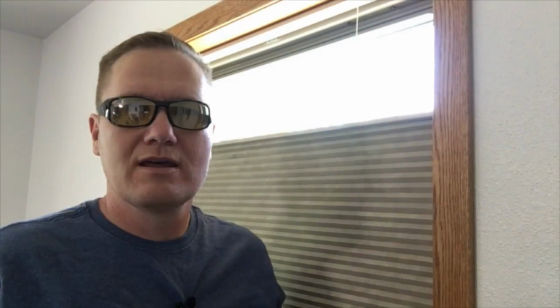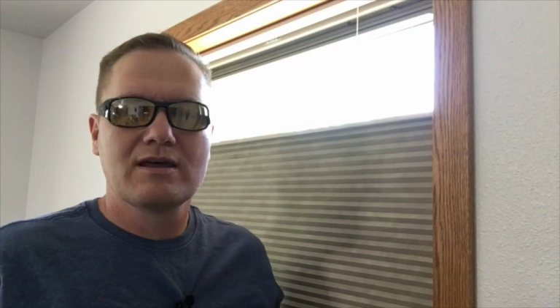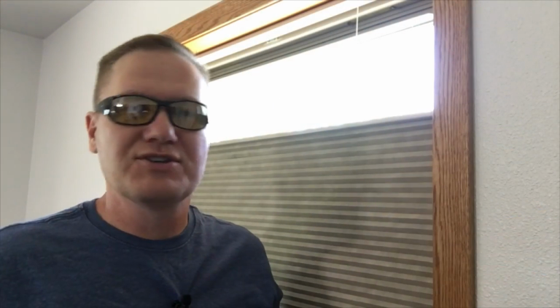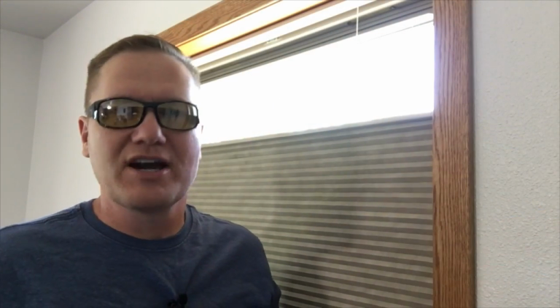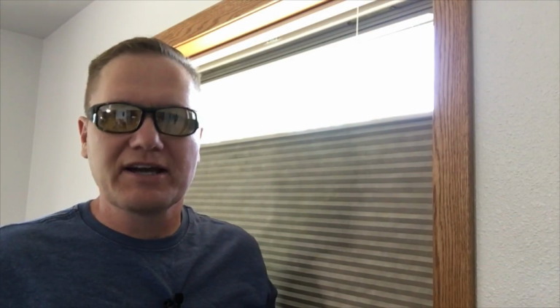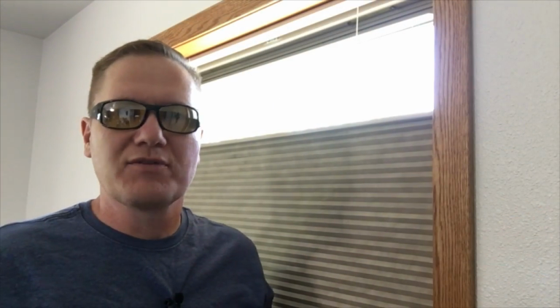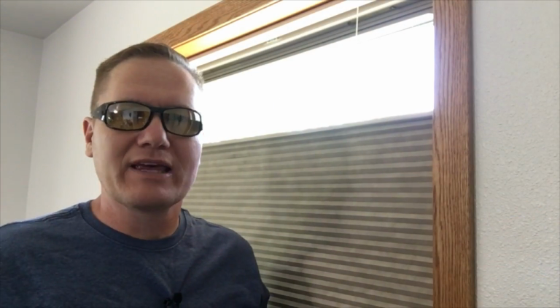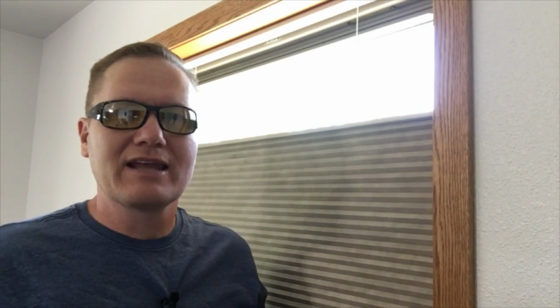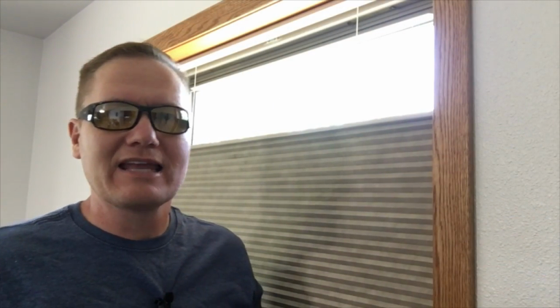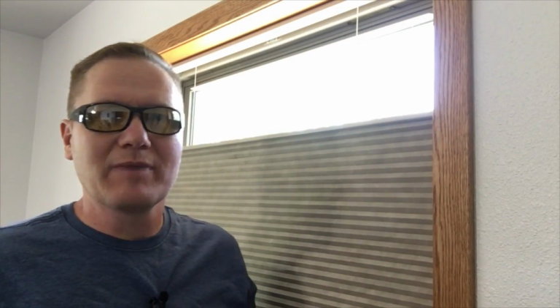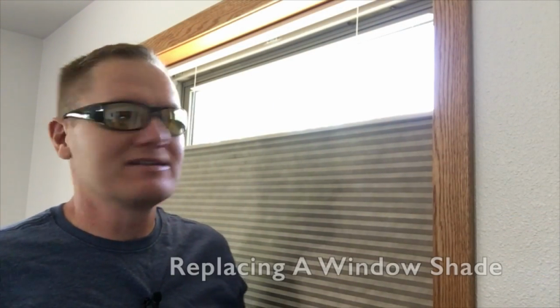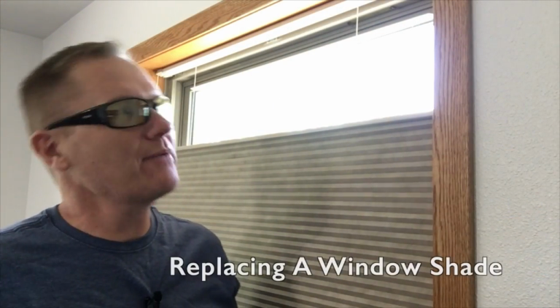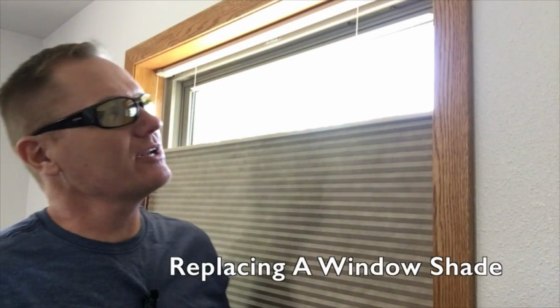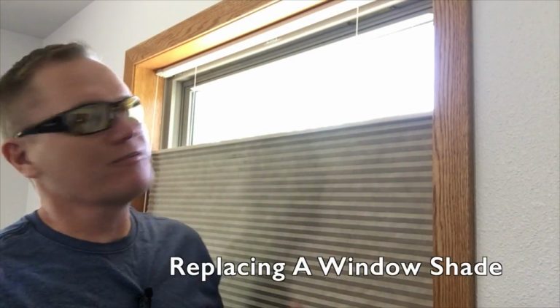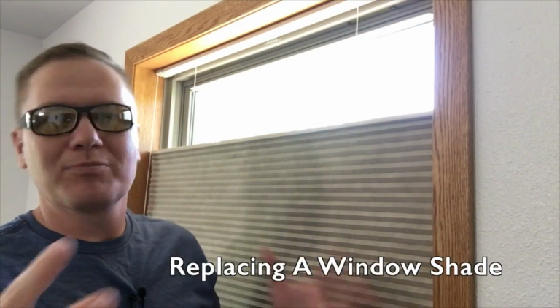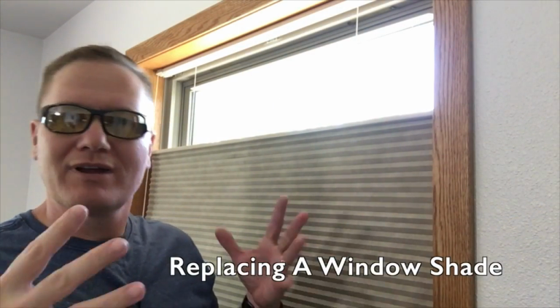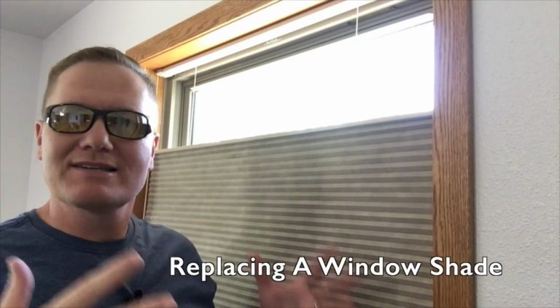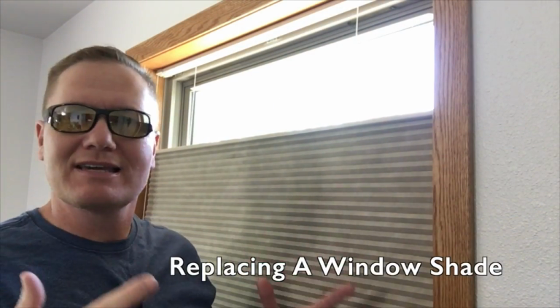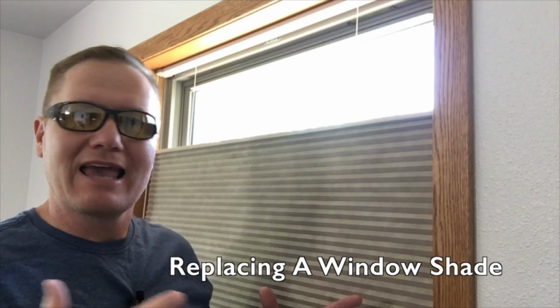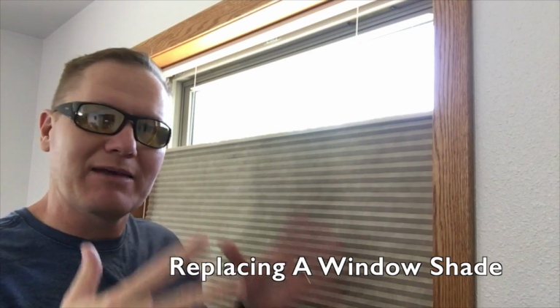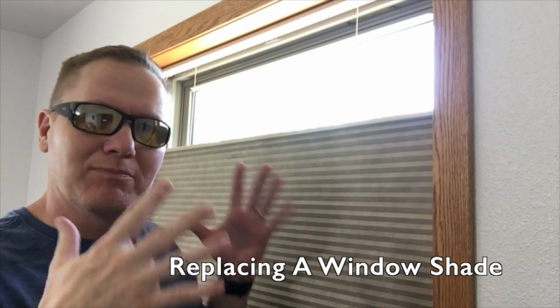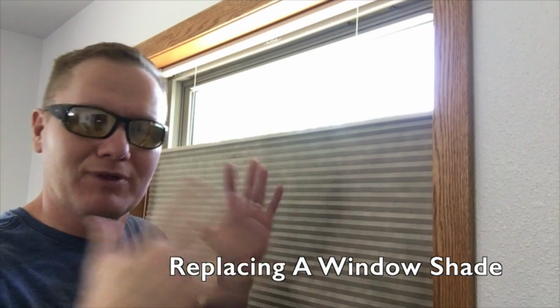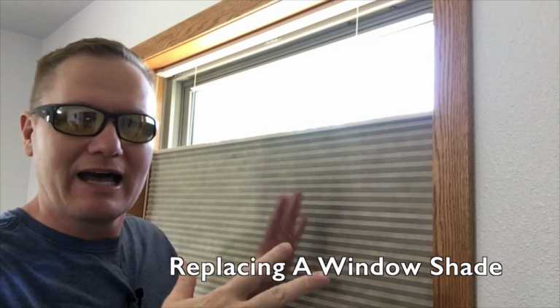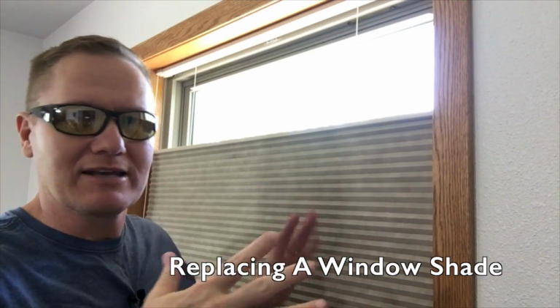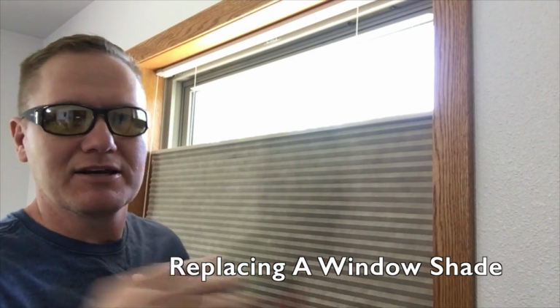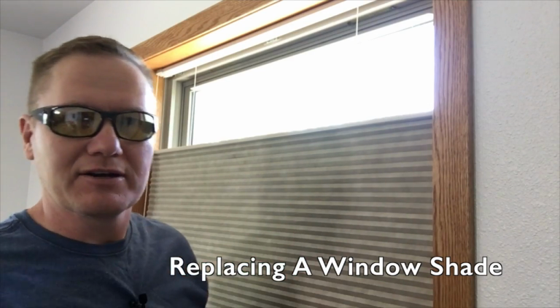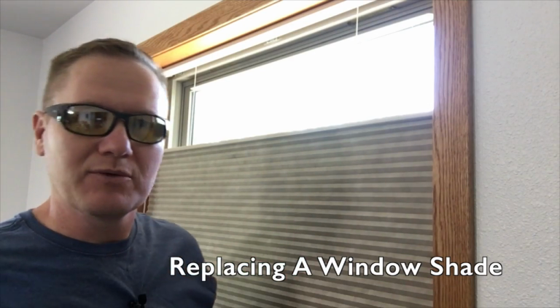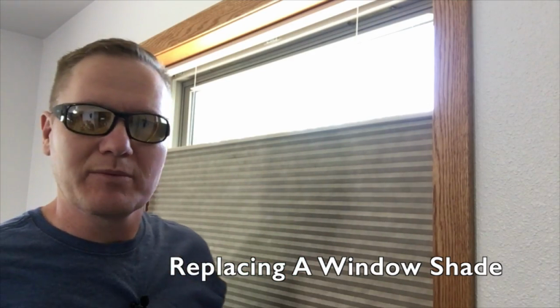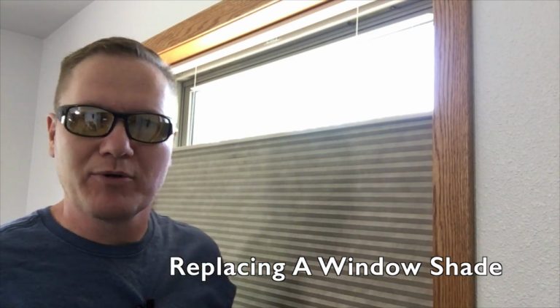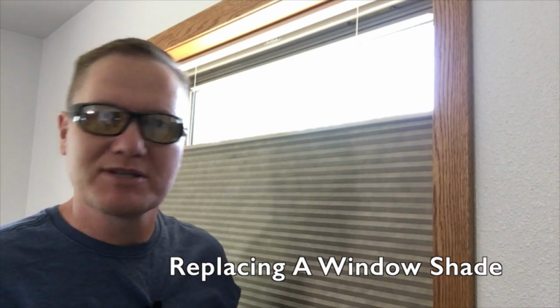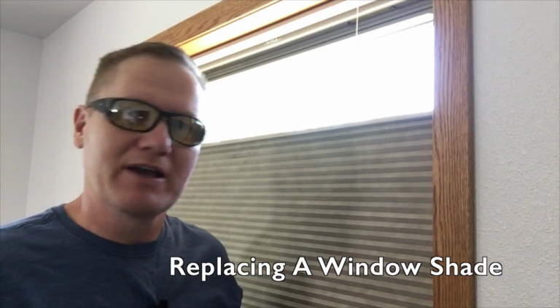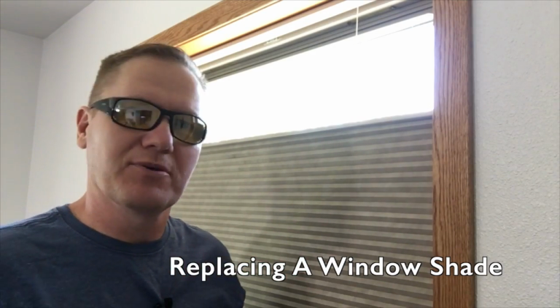This is John Young of the Weekend Handyman. Today we're going to be replacing a blind in one of my boys' bedroom.